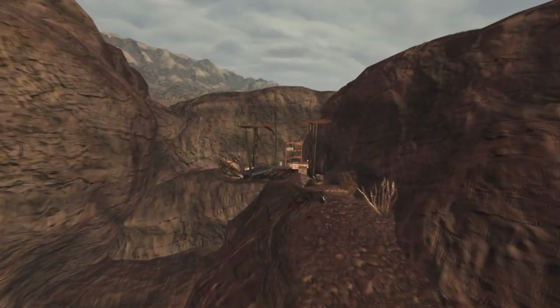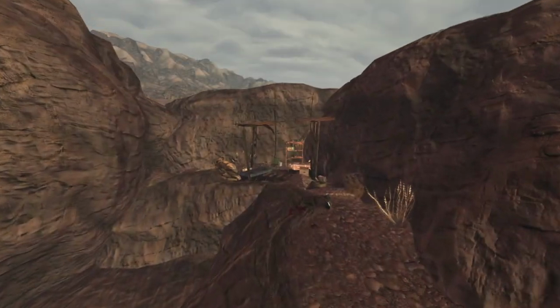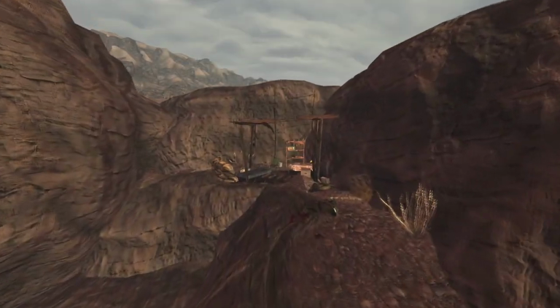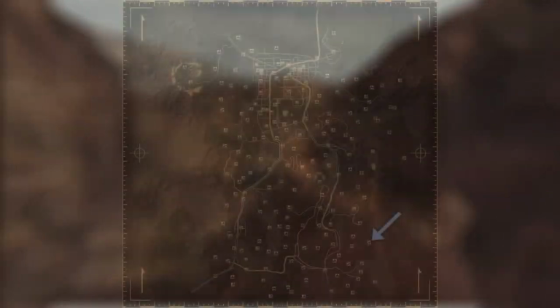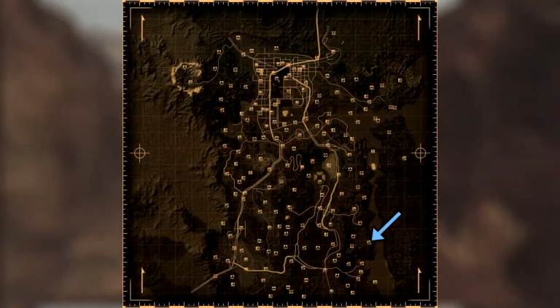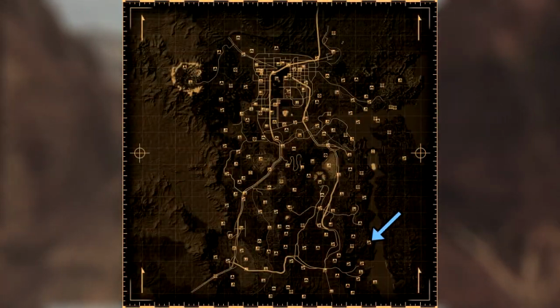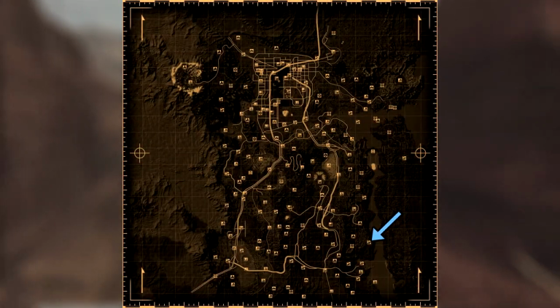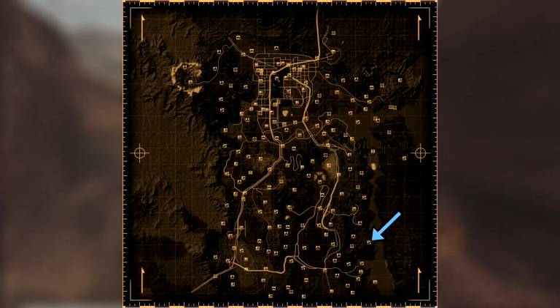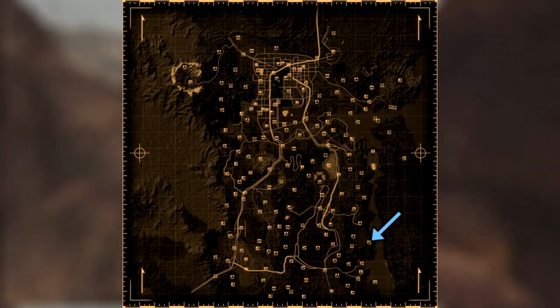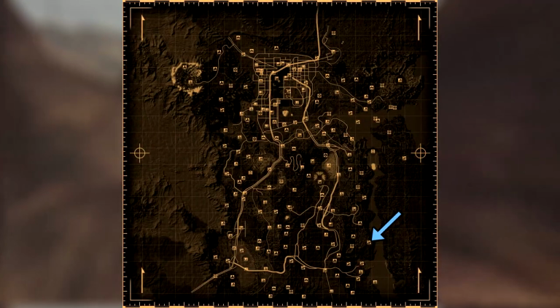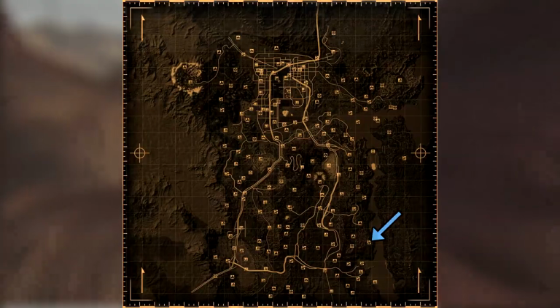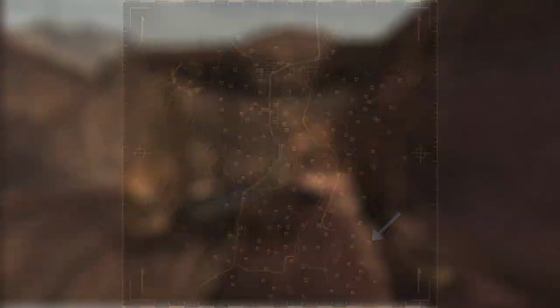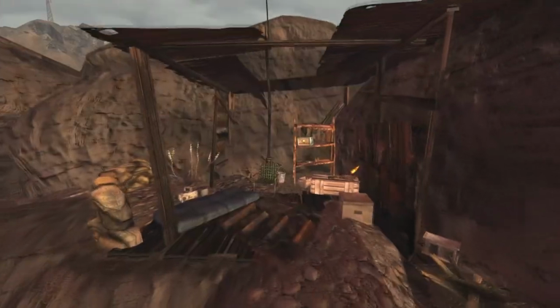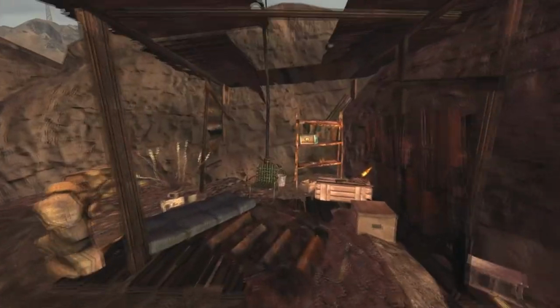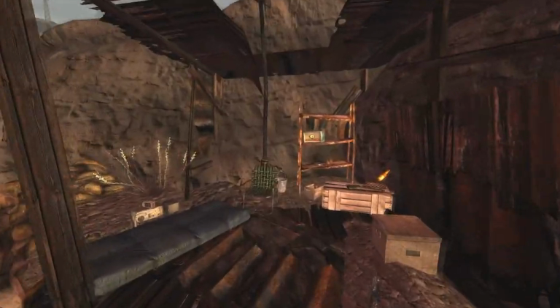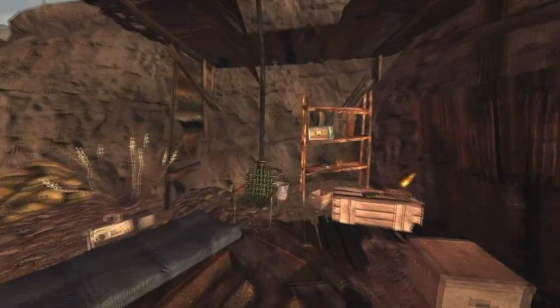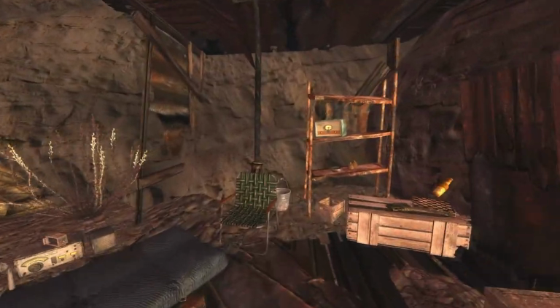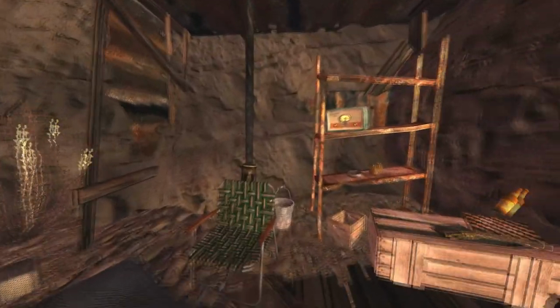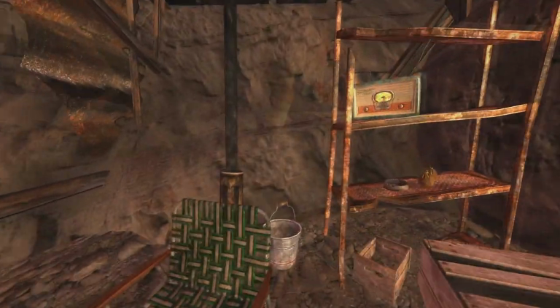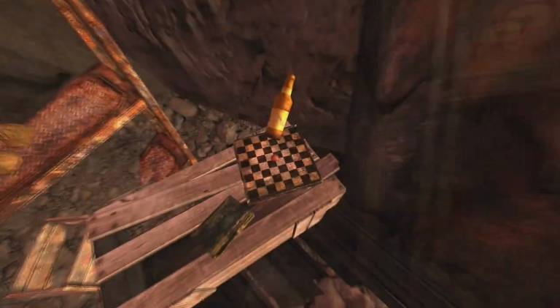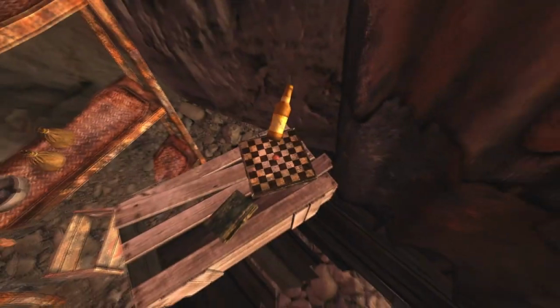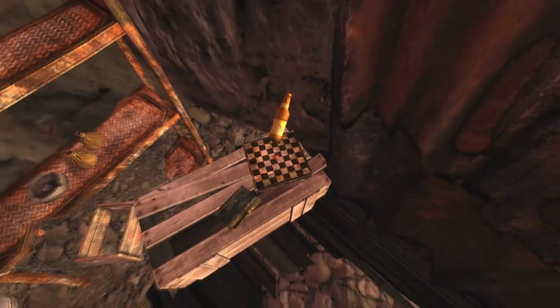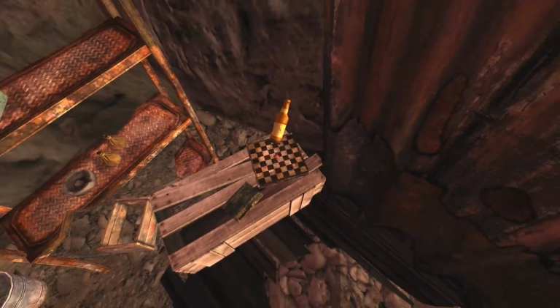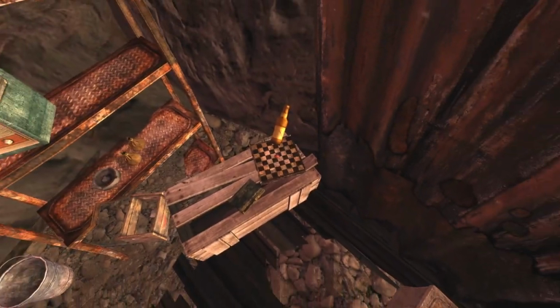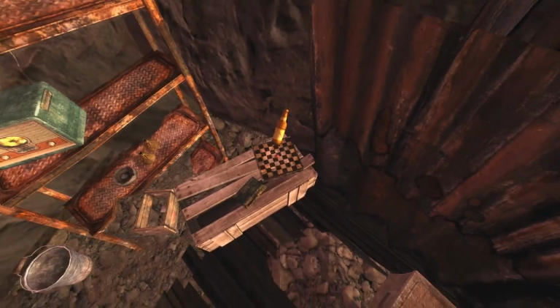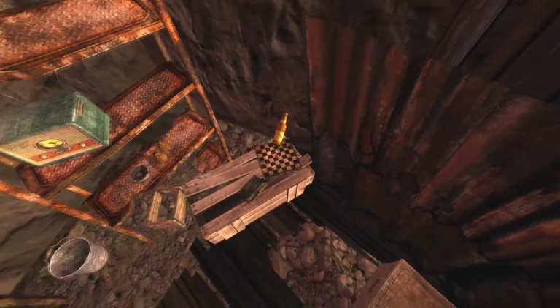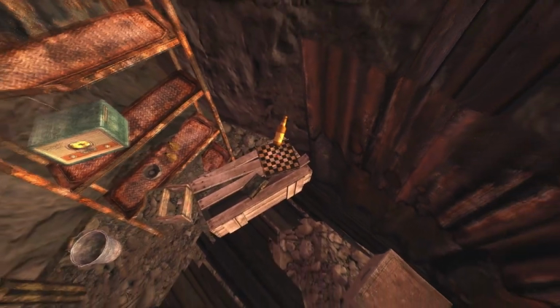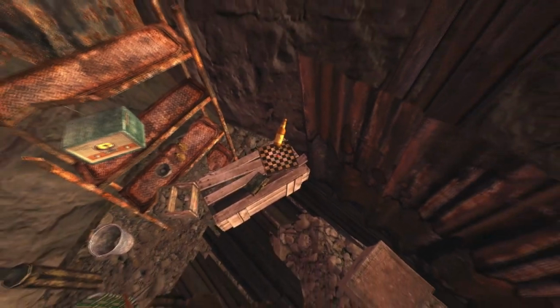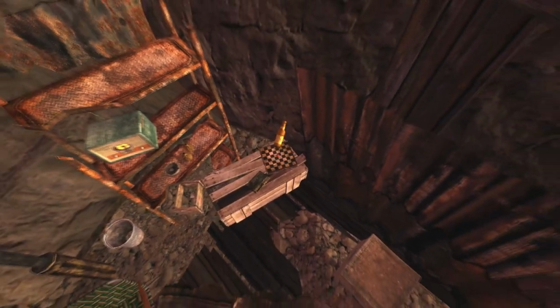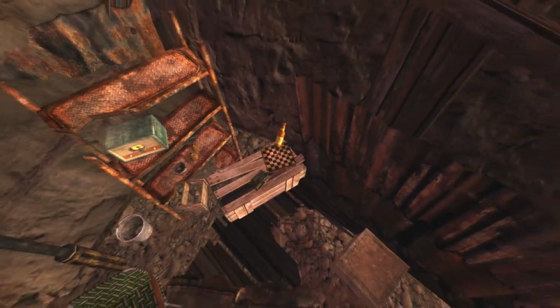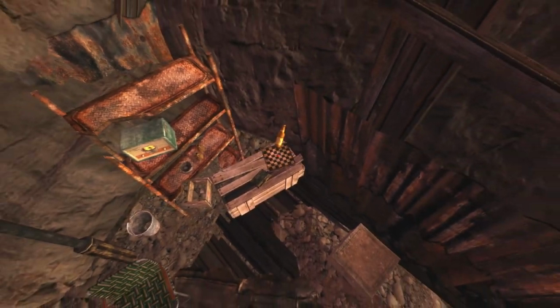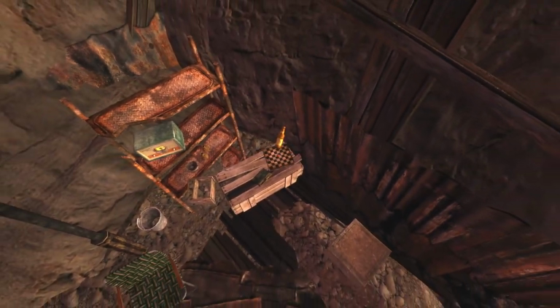Next up is Cliffside Prospector Camp. Head into the camp and the cap can be found on the chessboard on a wooden crate.